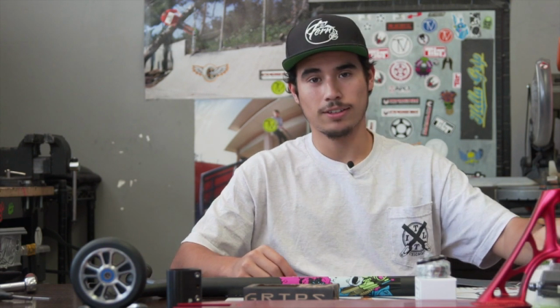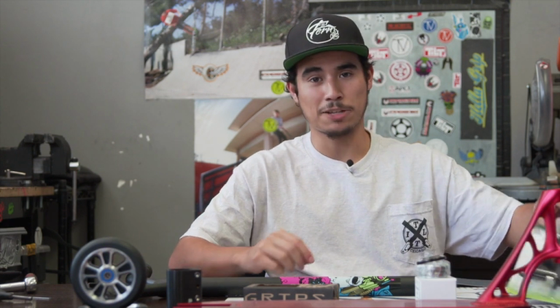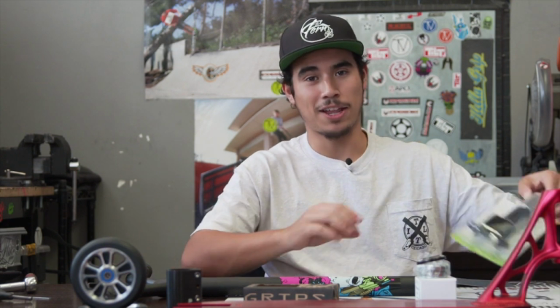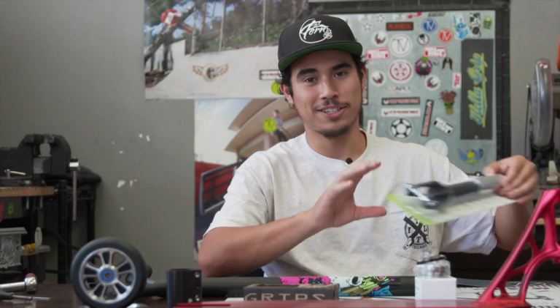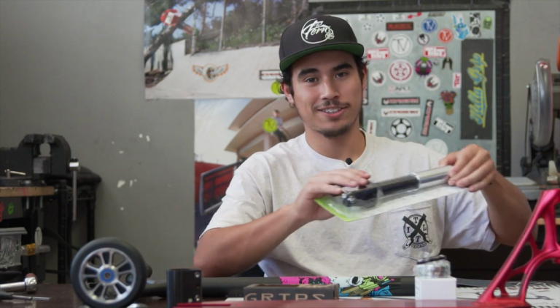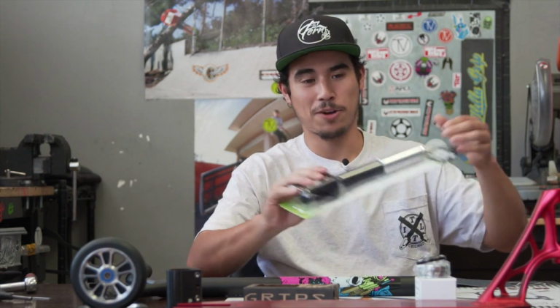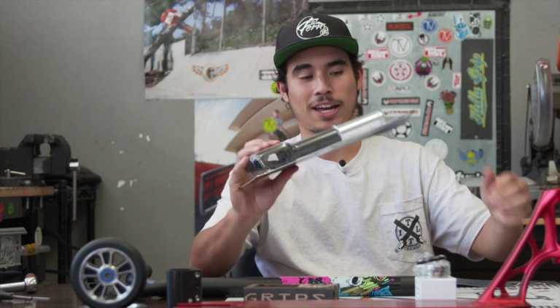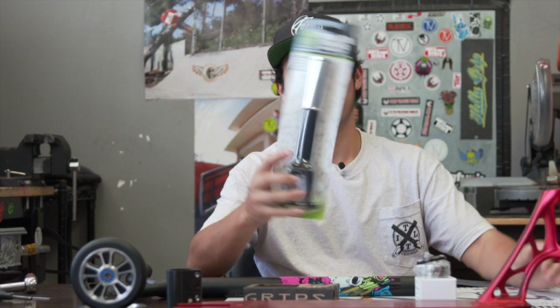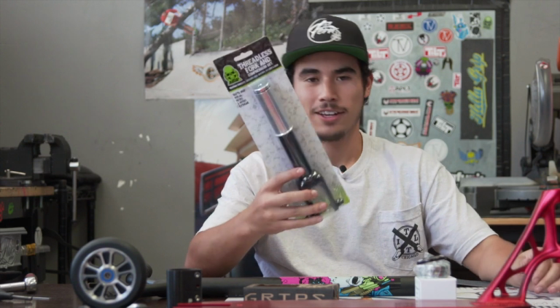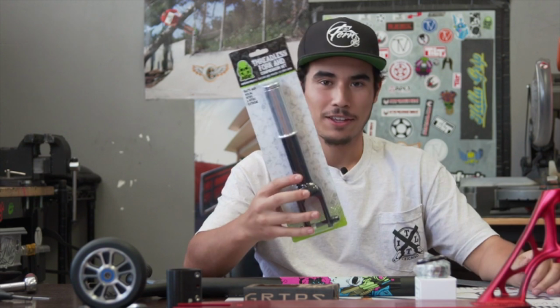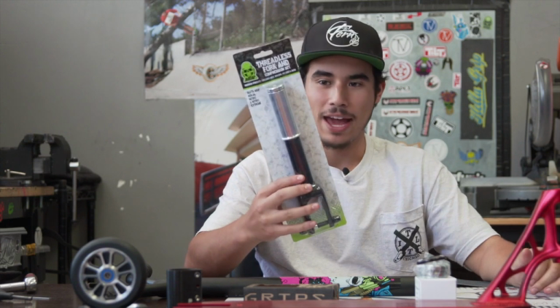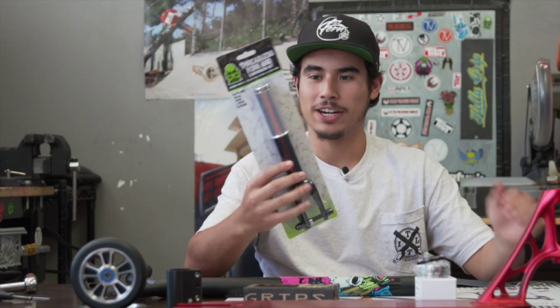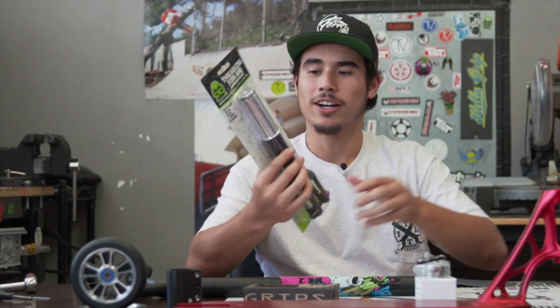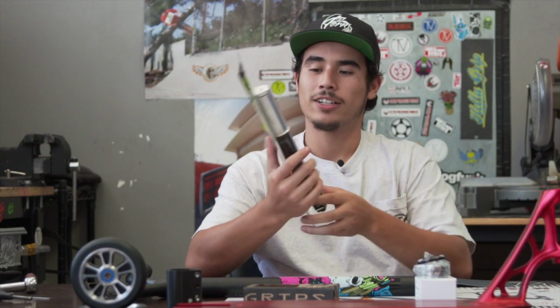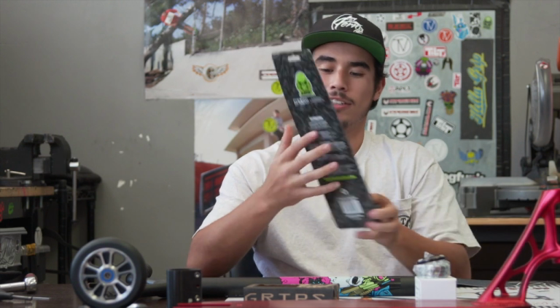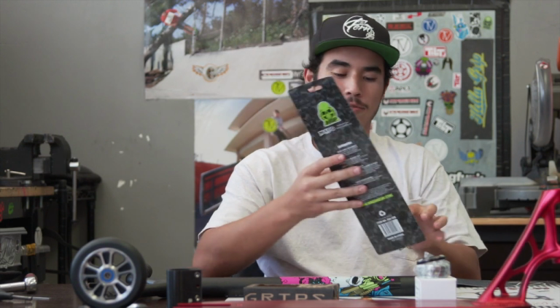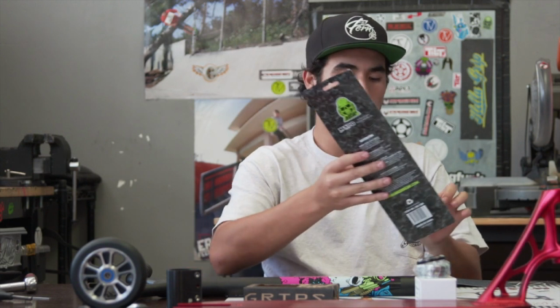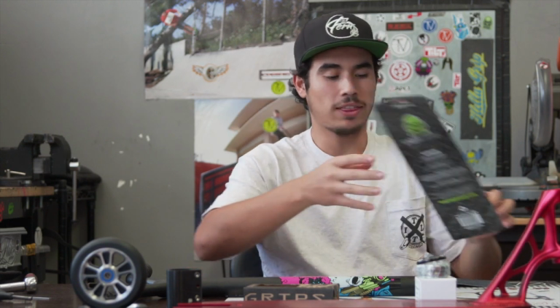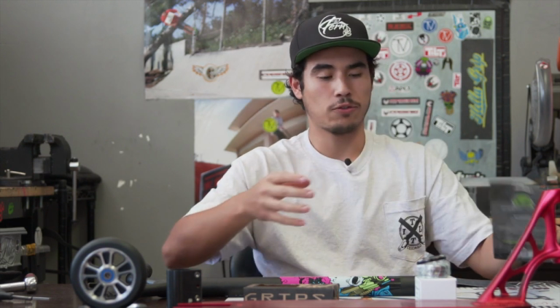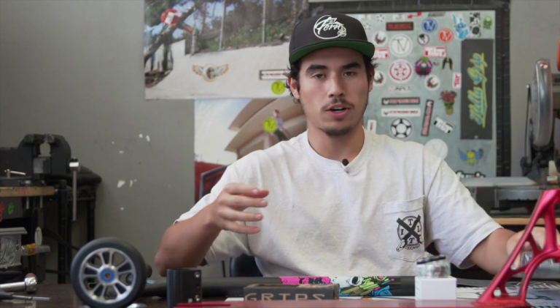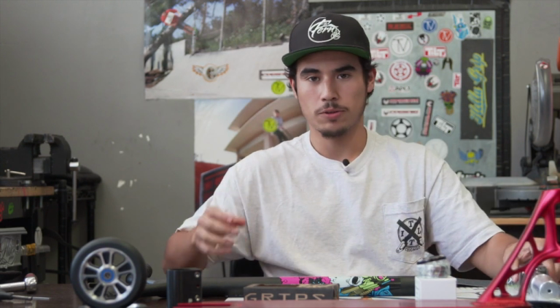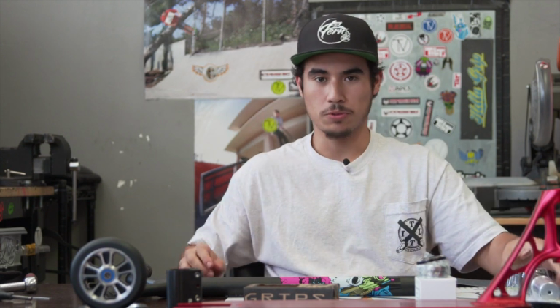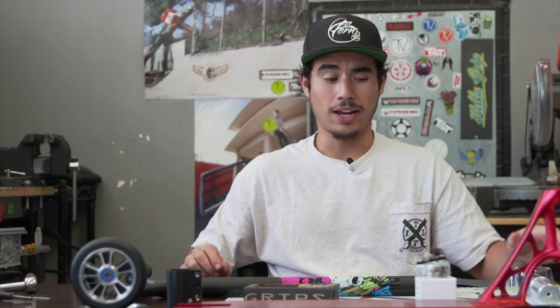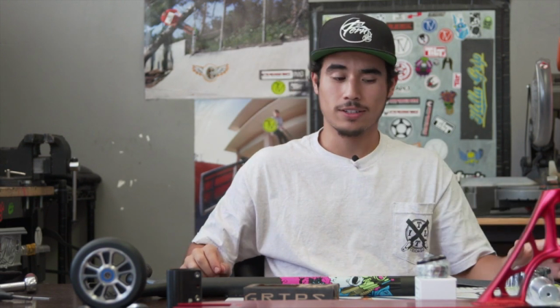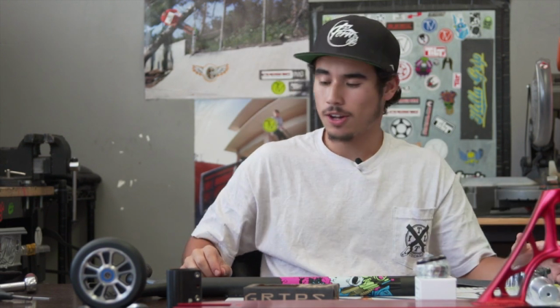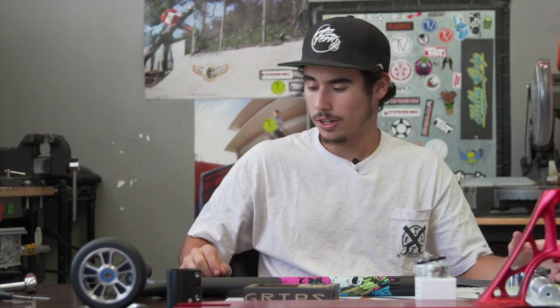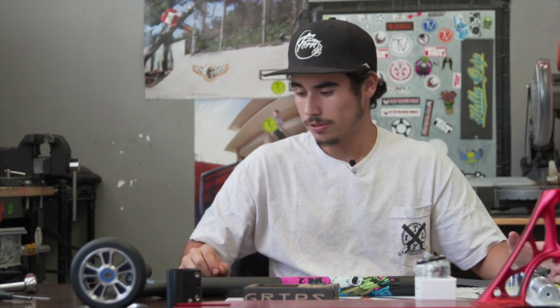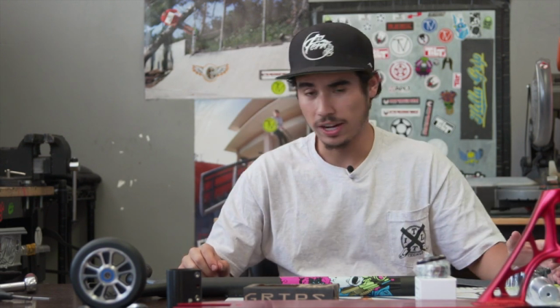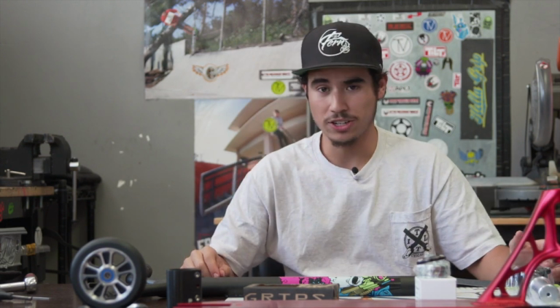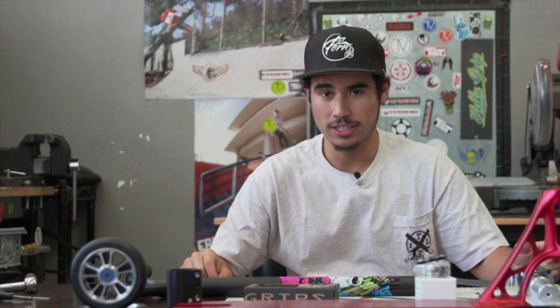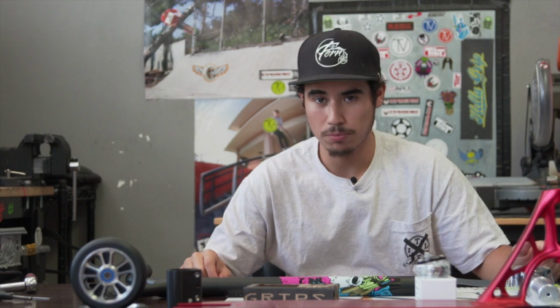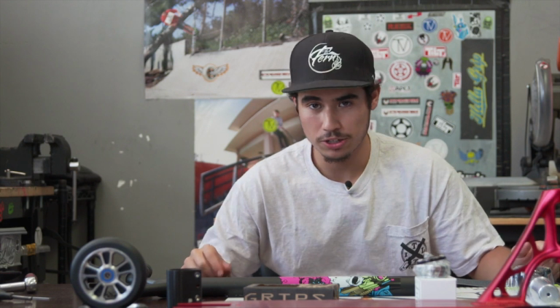Last but not least, the Mad Gear threadless fork which is really nice, solid, running HIC compression.